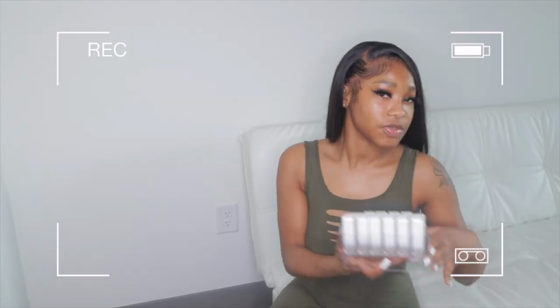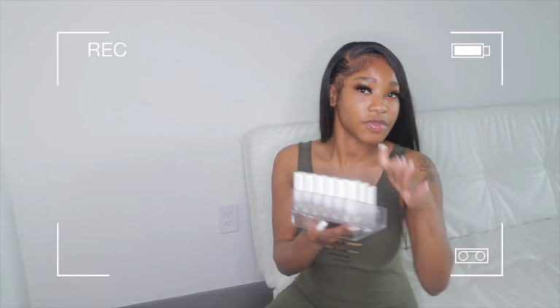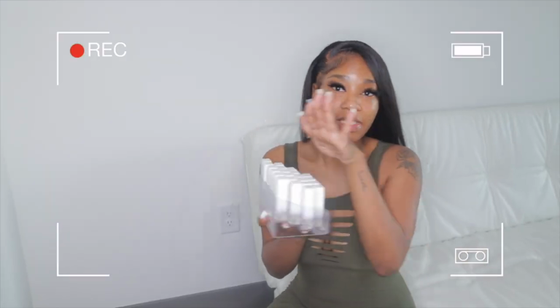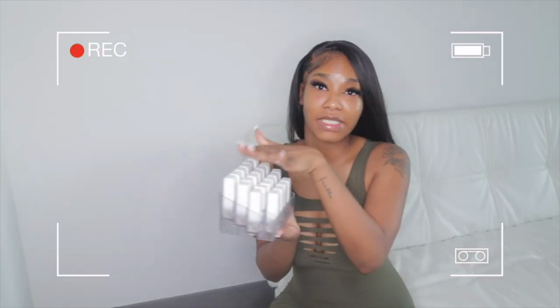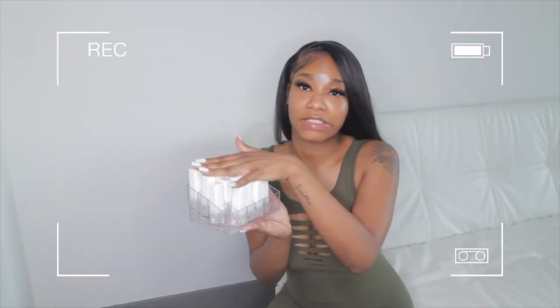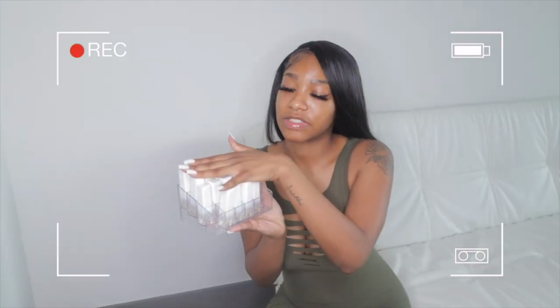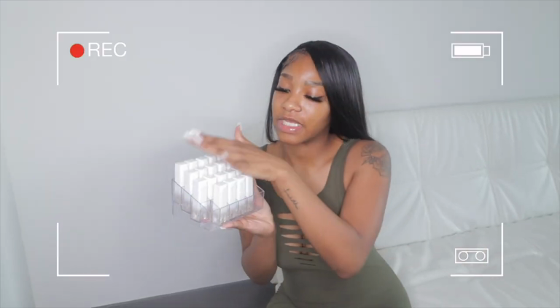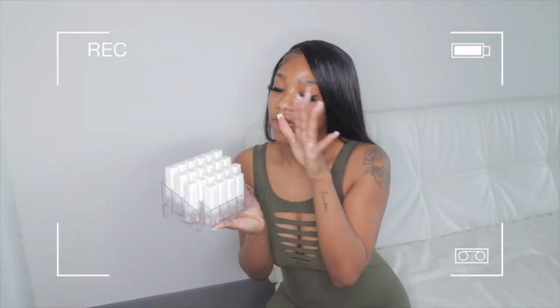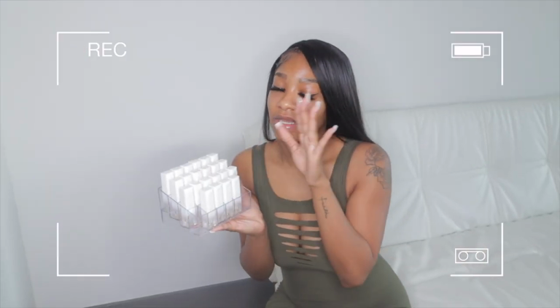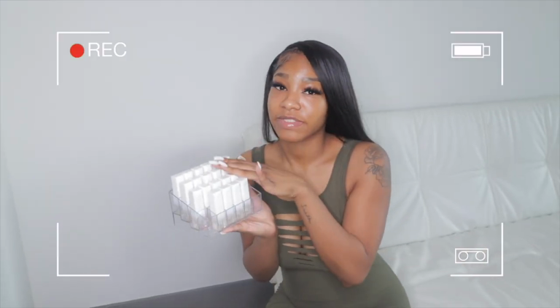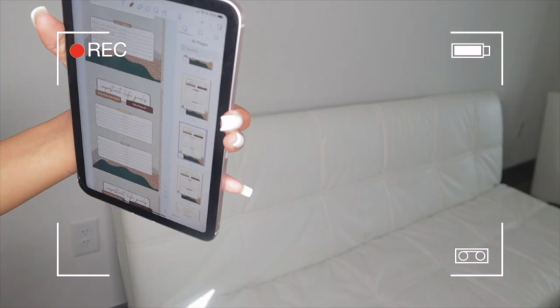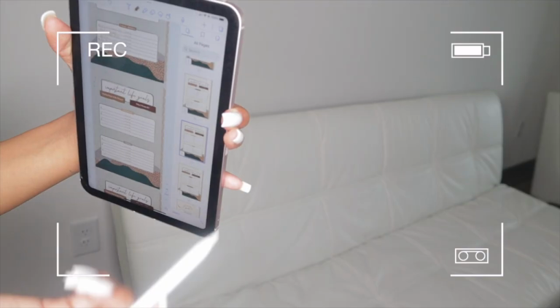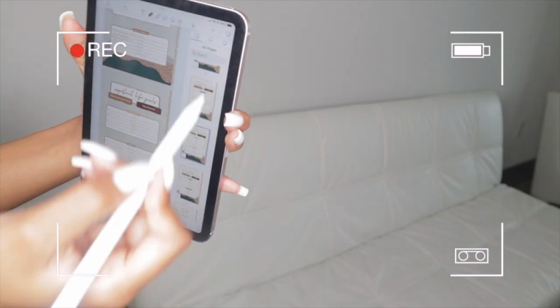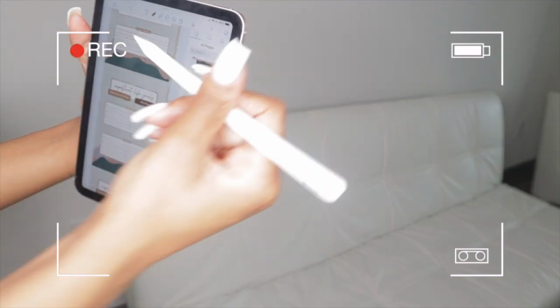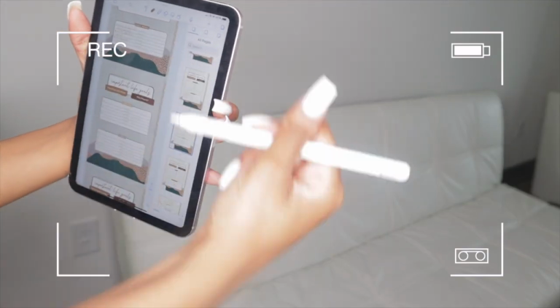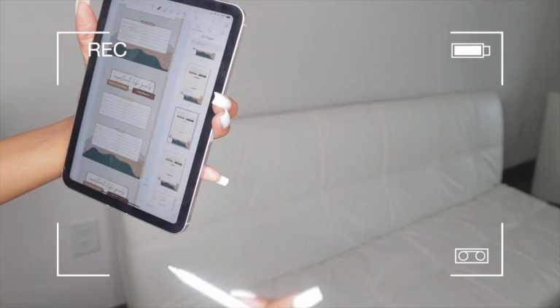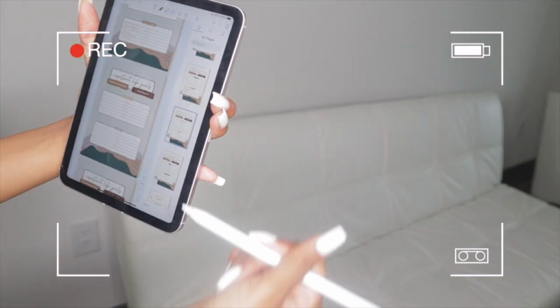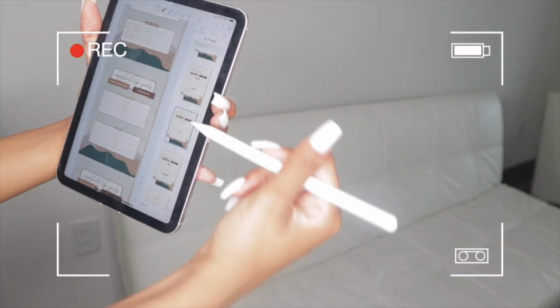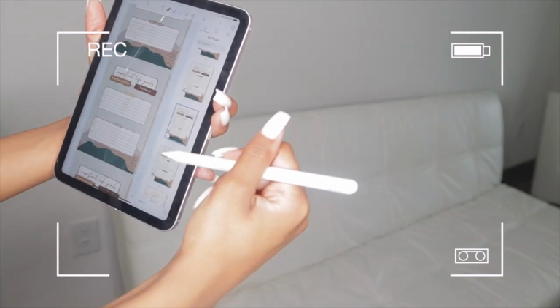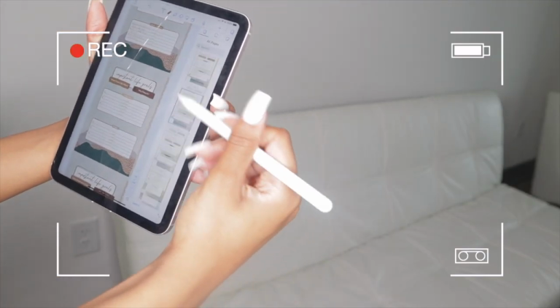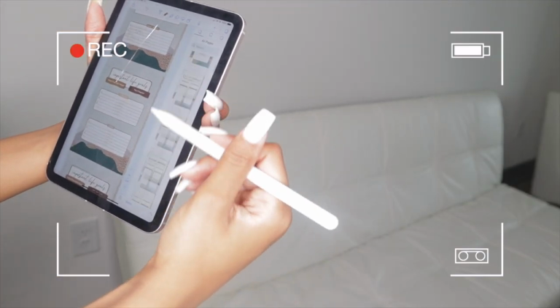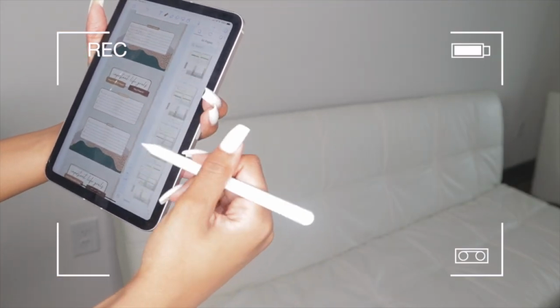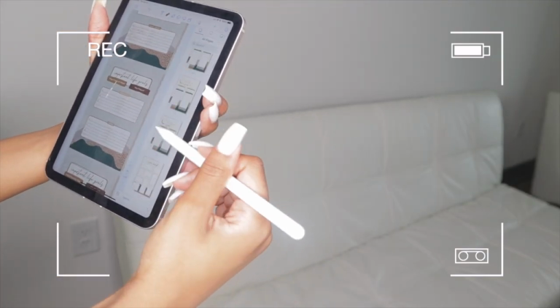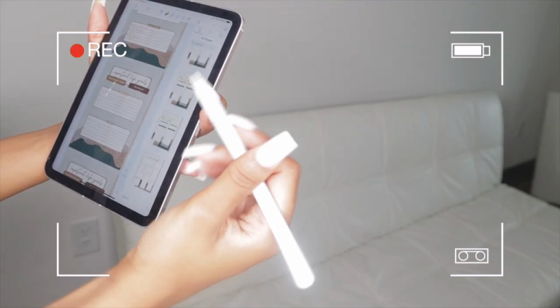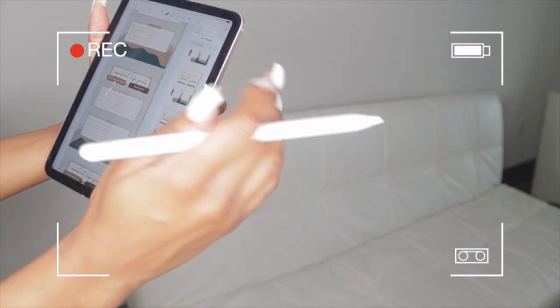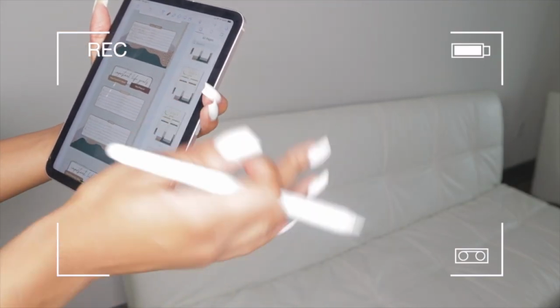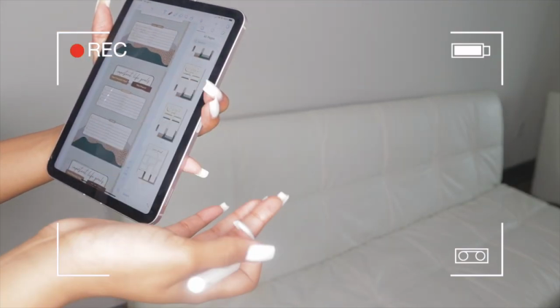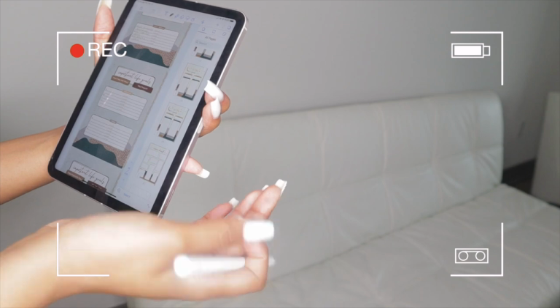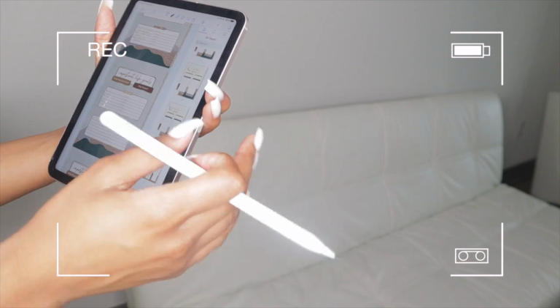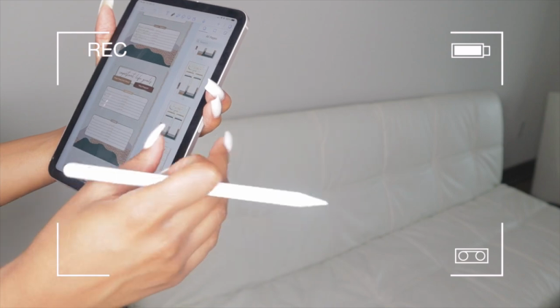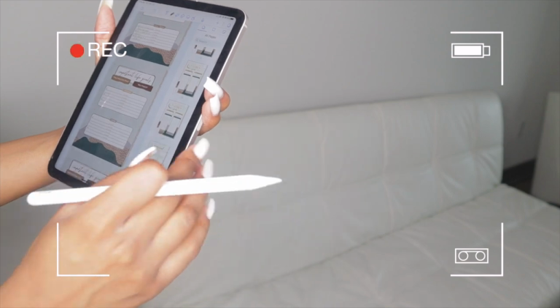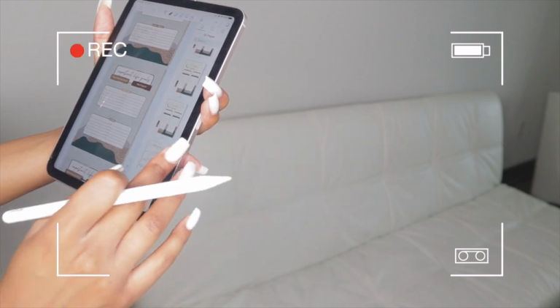Cute organizer that I got on Amazon. Keep all your stuff organized and search the page that you're looking for.